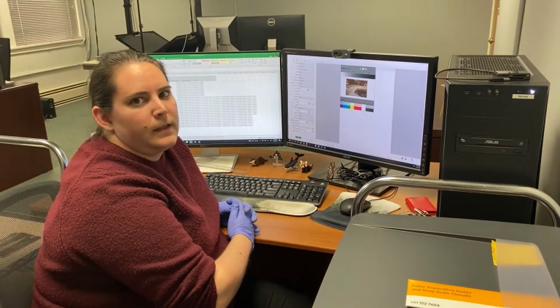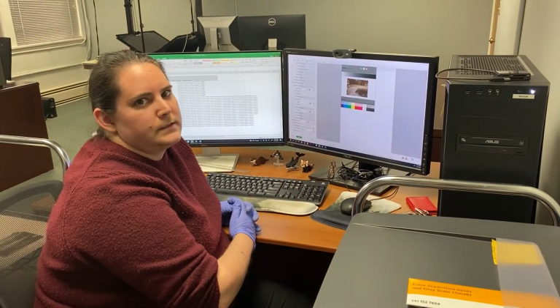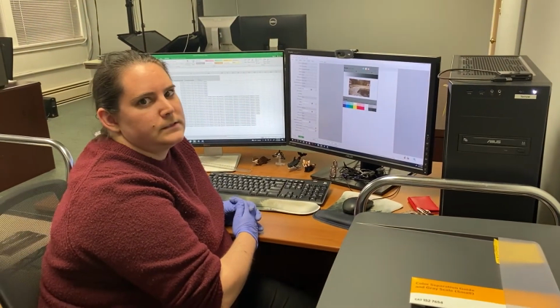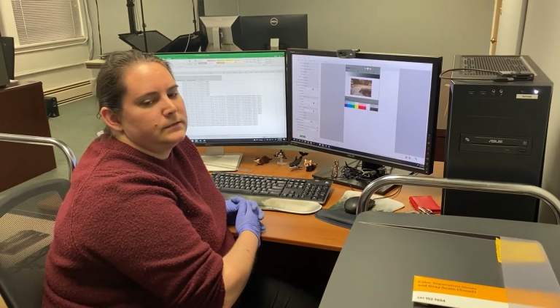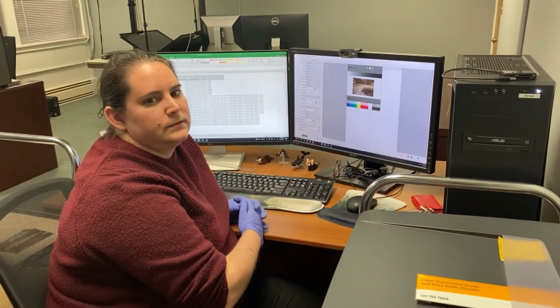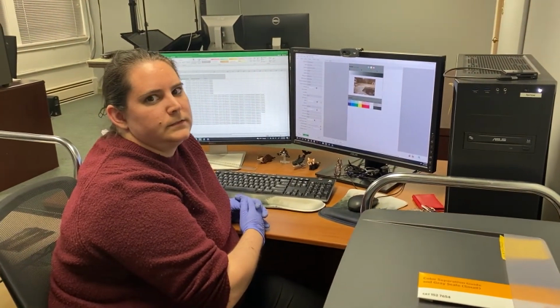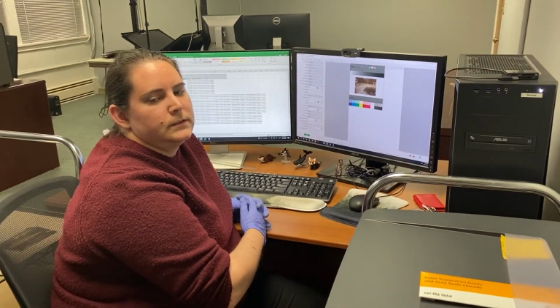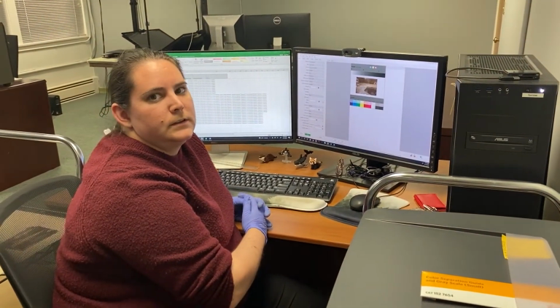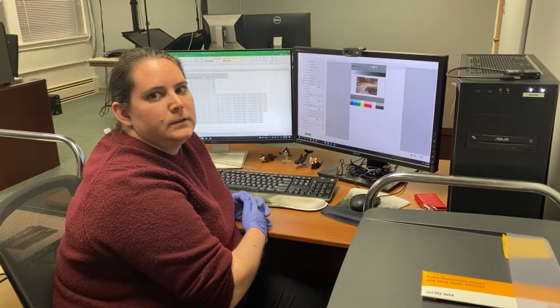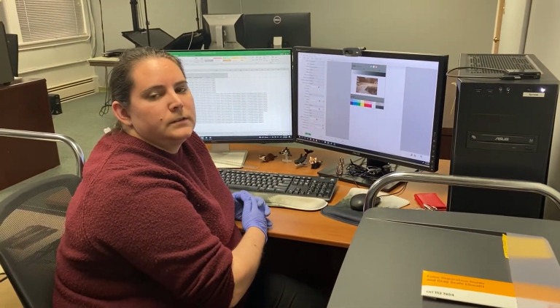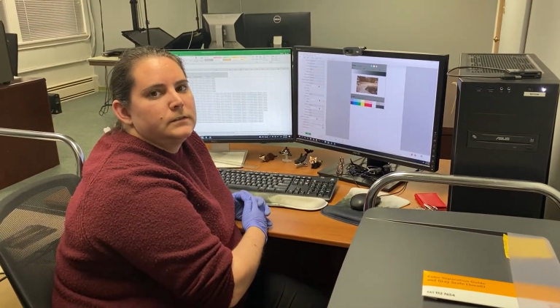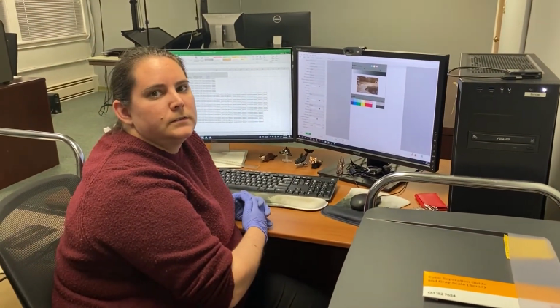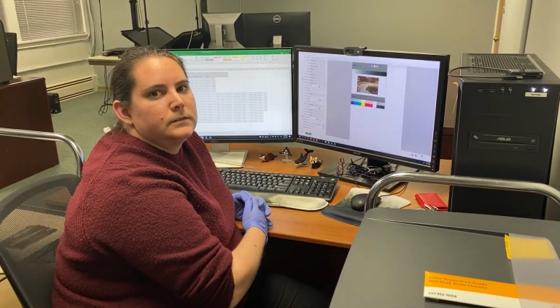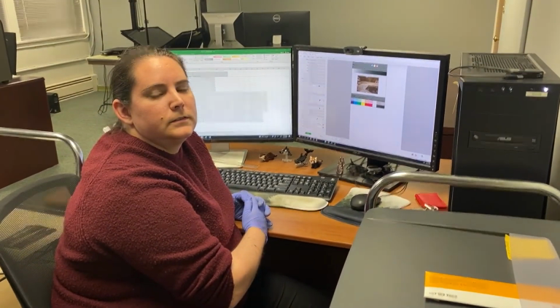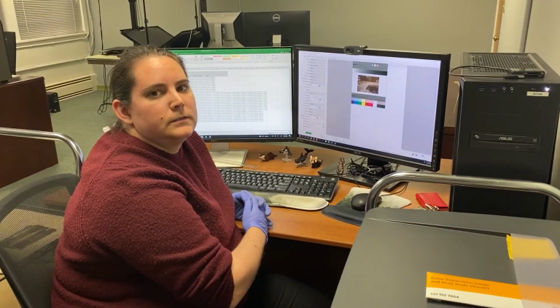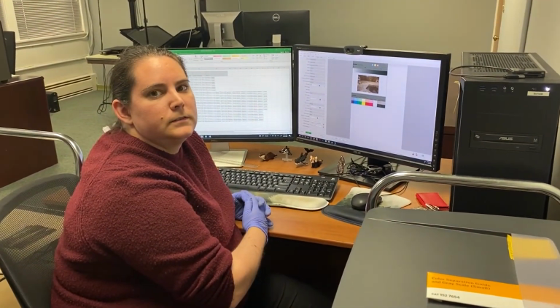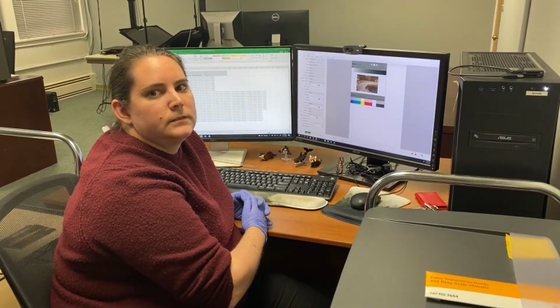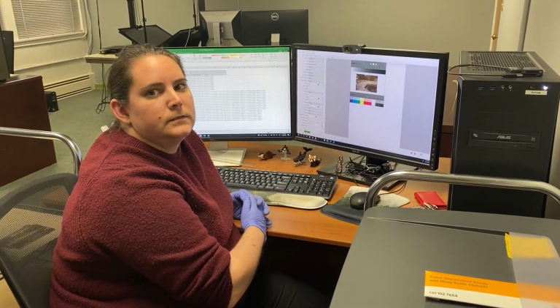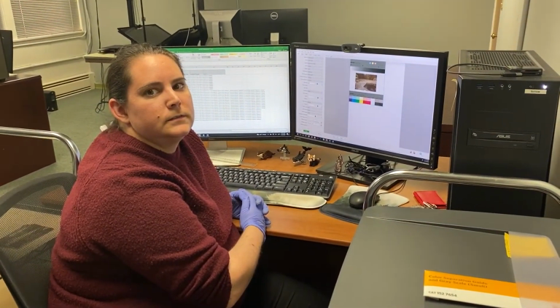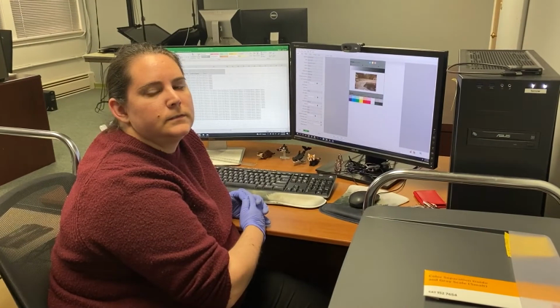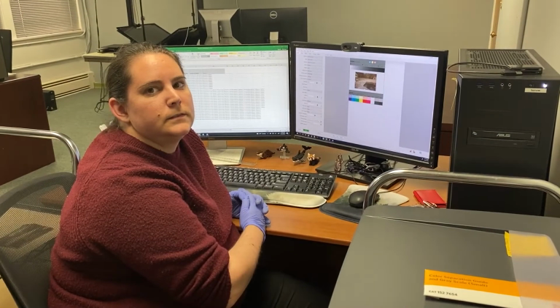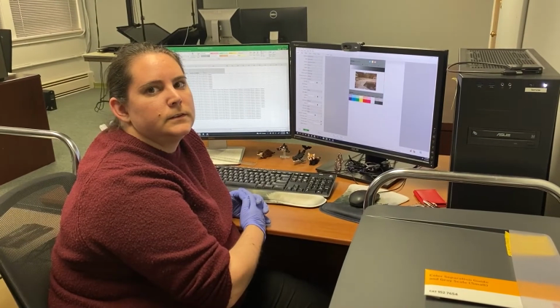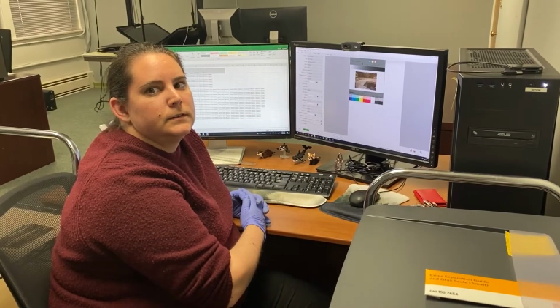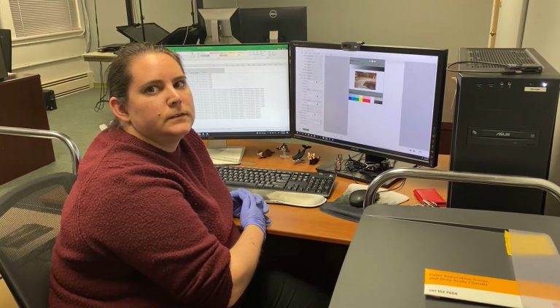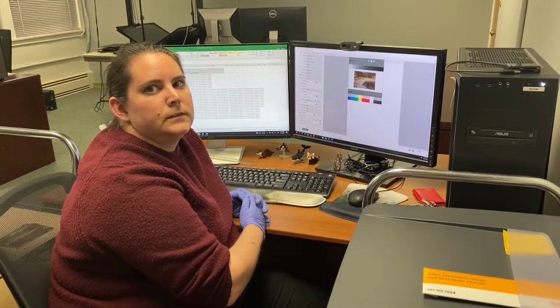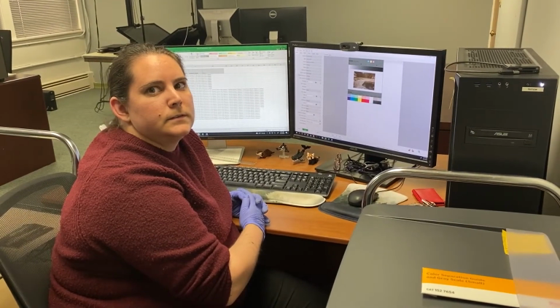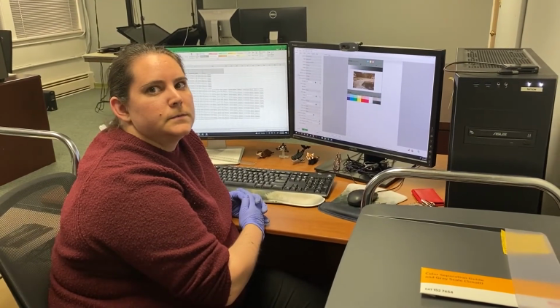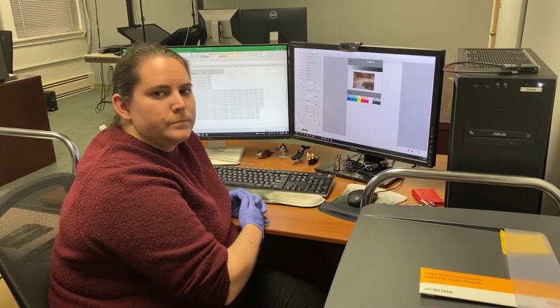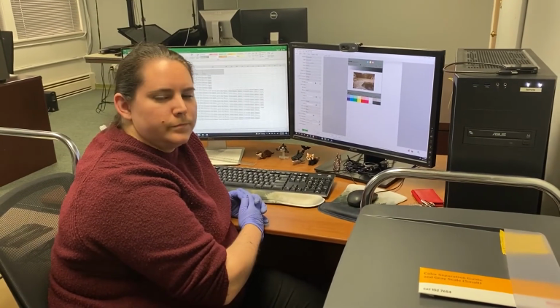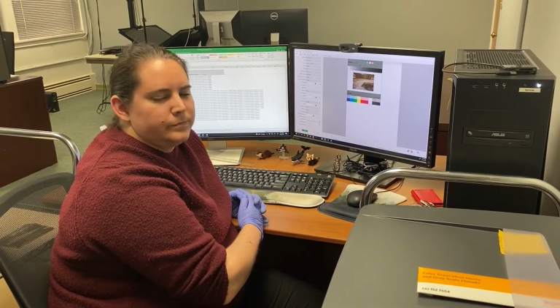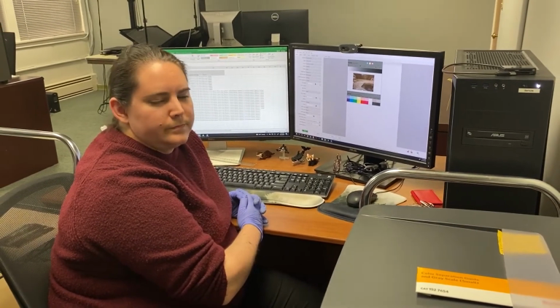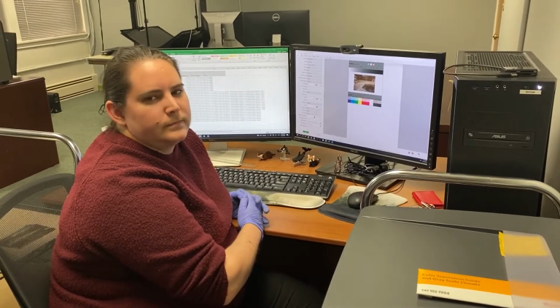Flatbeds are pretty straightforward once you get the finicky things down — it should be a pretty smooth process. The major thing for us is always to remember to change the DPI, because it can change depending on the size of the object you're scanning. So now we are going to talk a little more about how we work with the DSLR cameras.